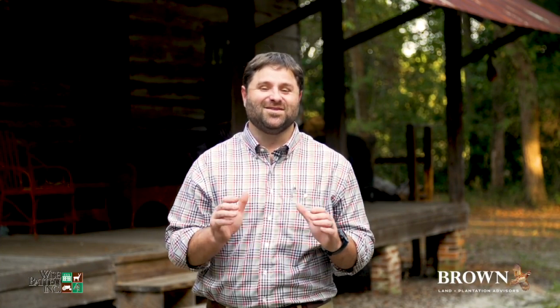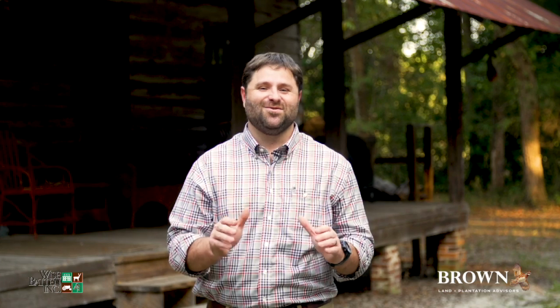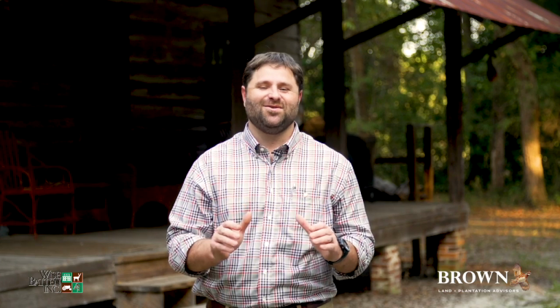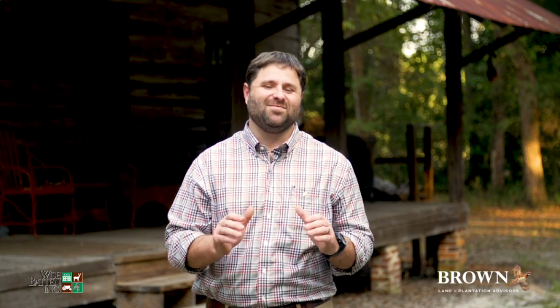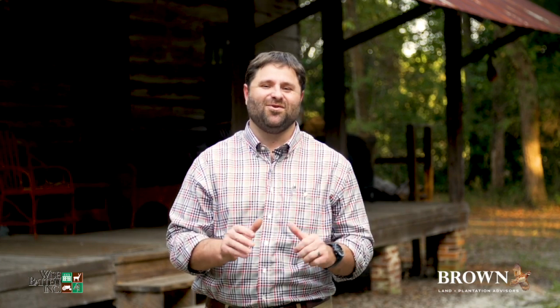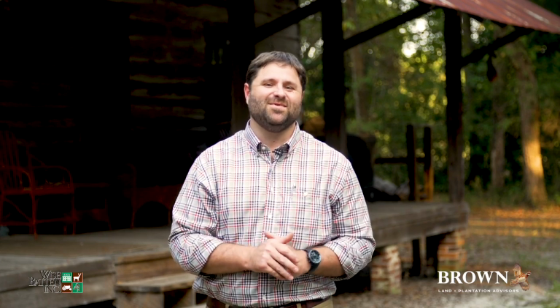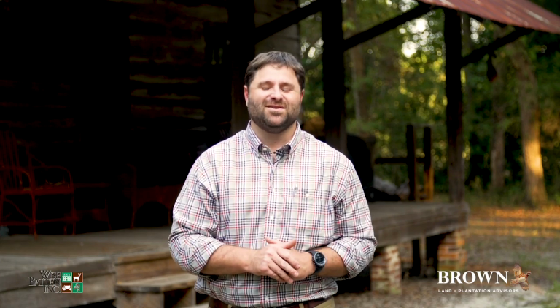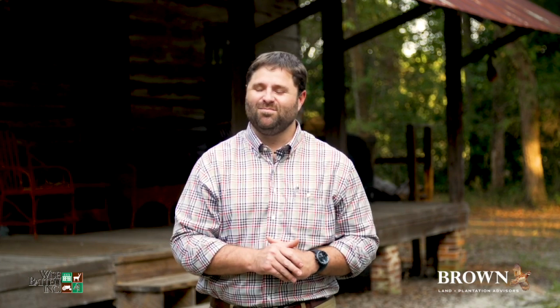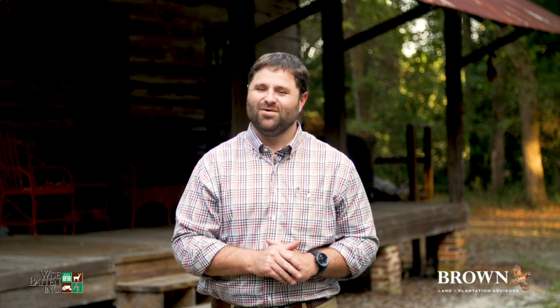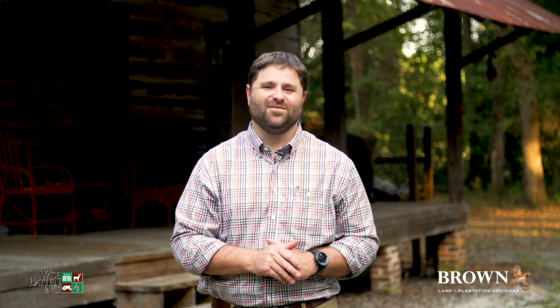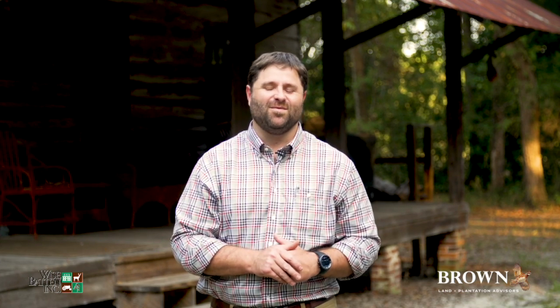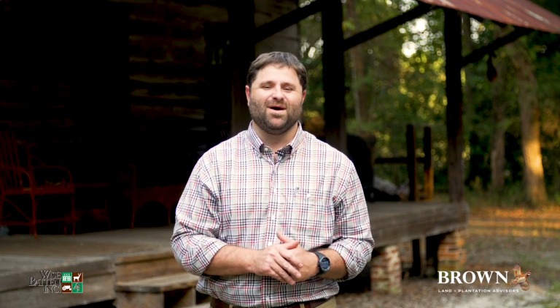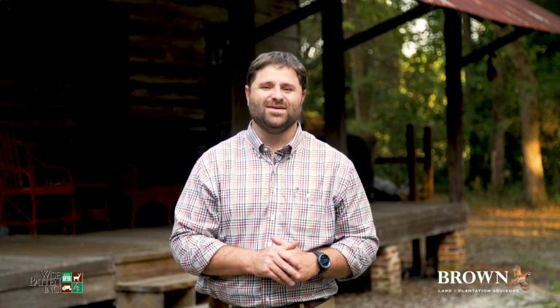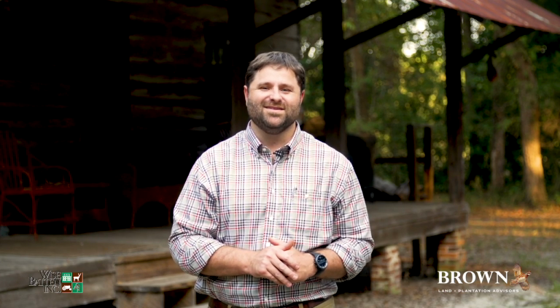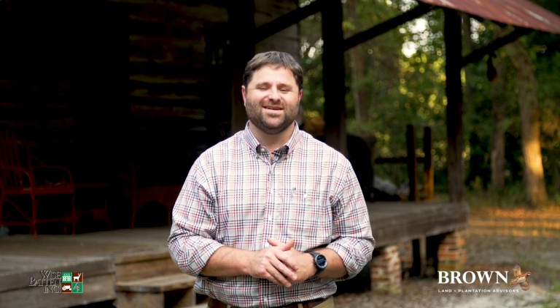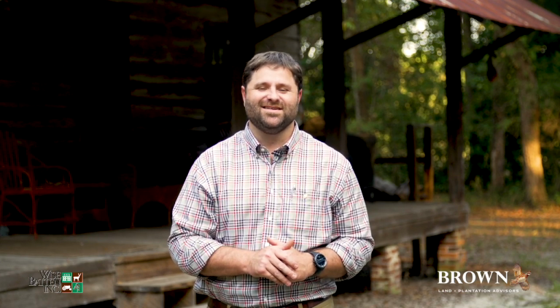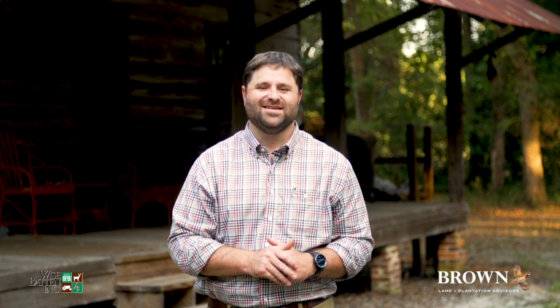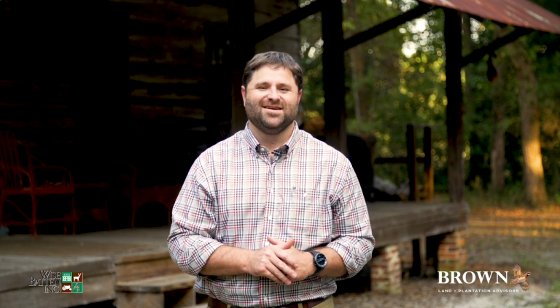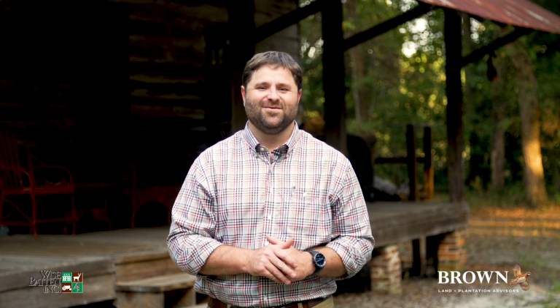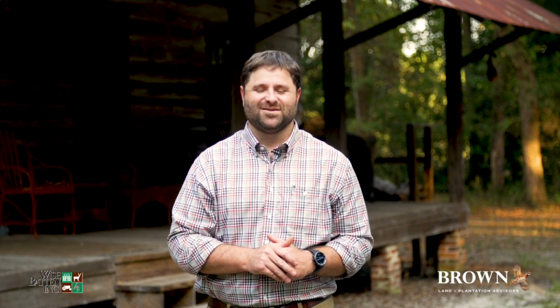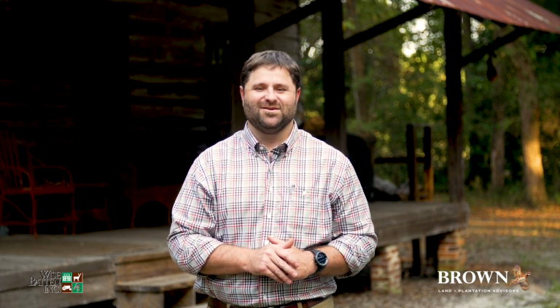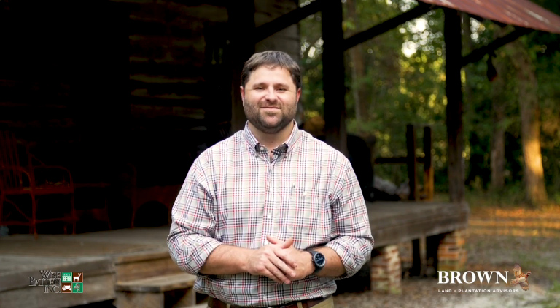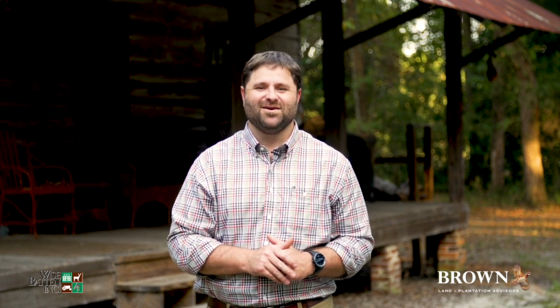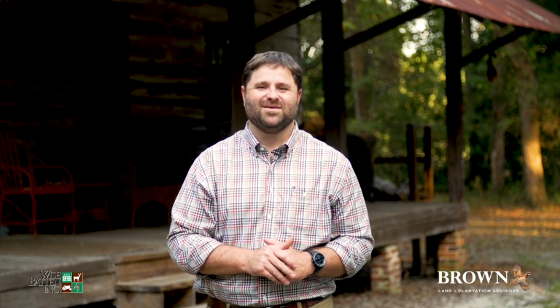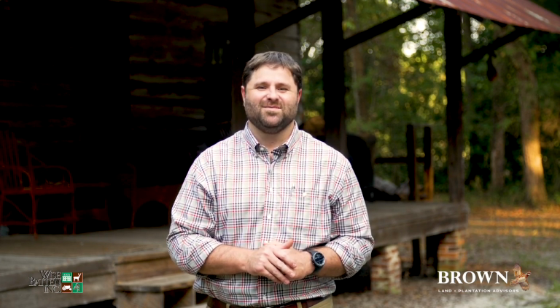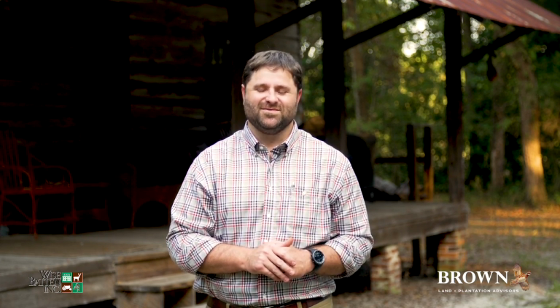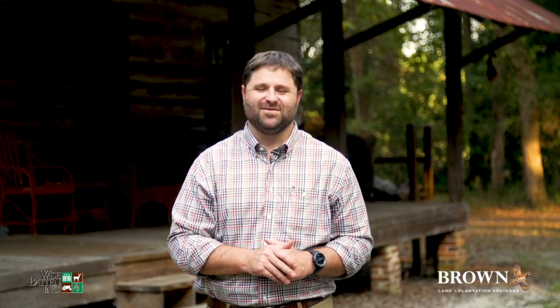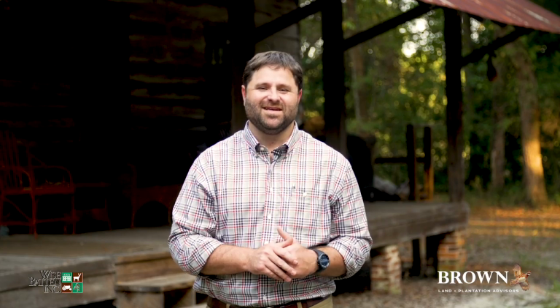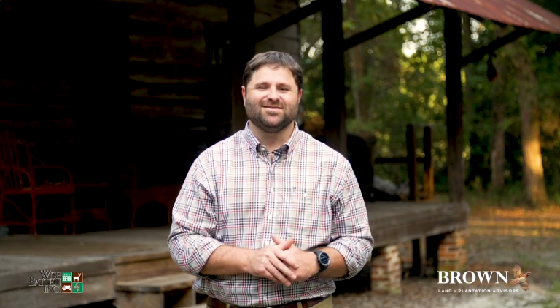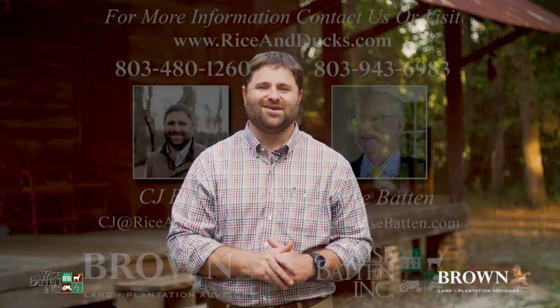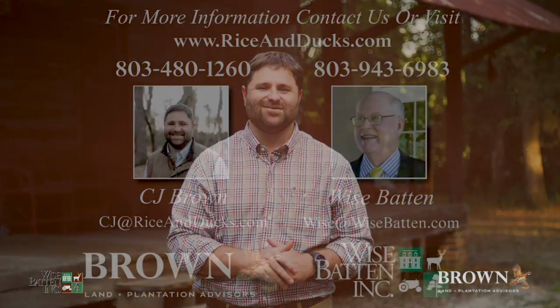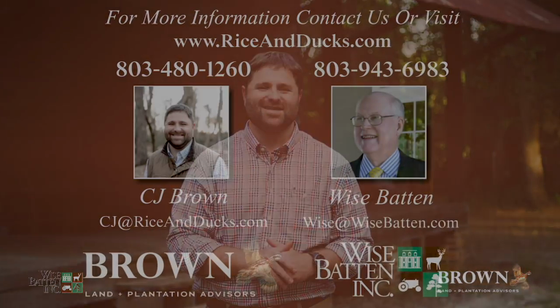As you can see, Turkey Creek Preserve is a great property tailored to the outdoorsman, with restored improvements that are perfect for a property of this size. For an exclusive look, please feel free to give us a call today.